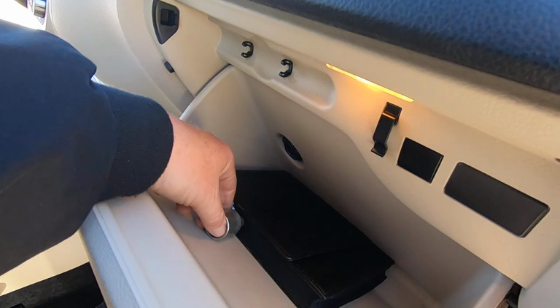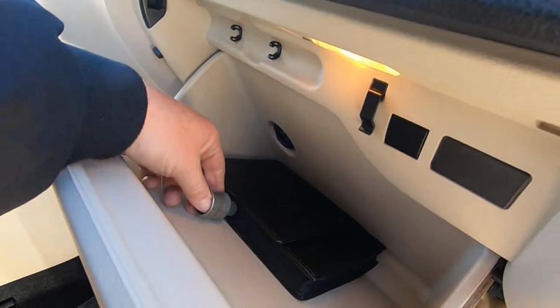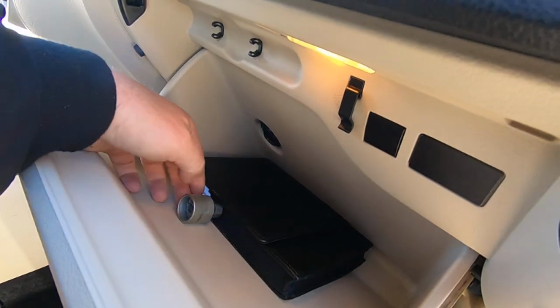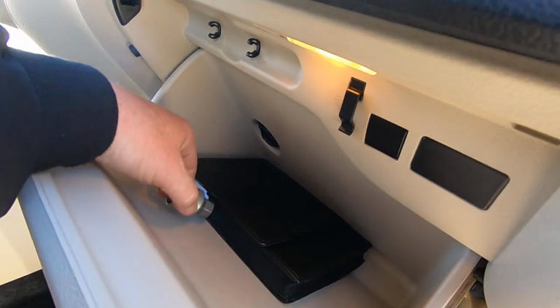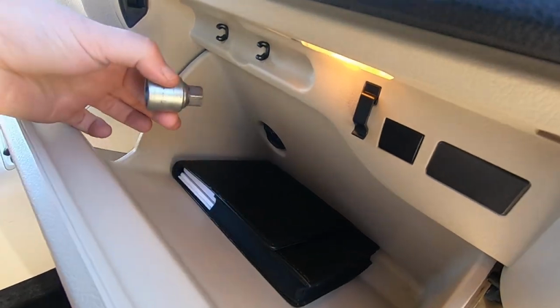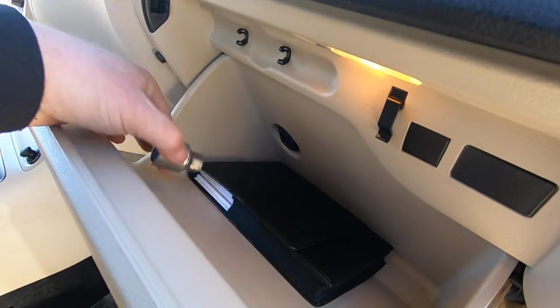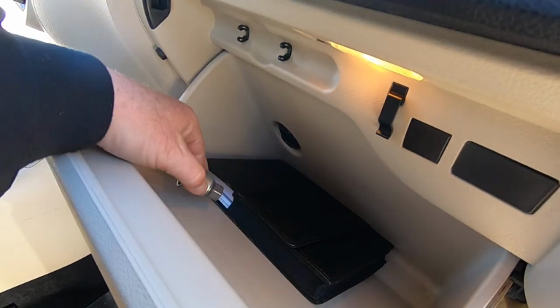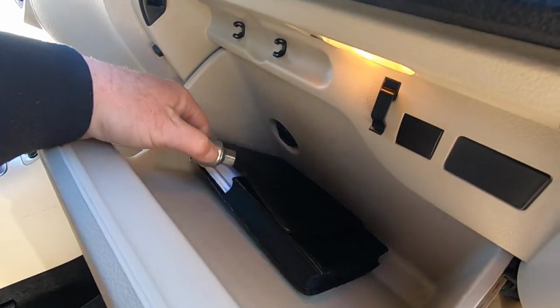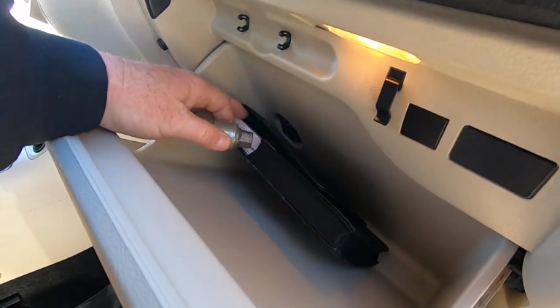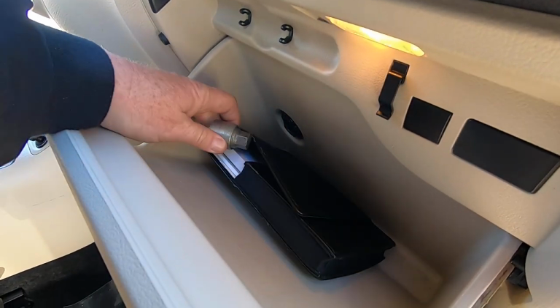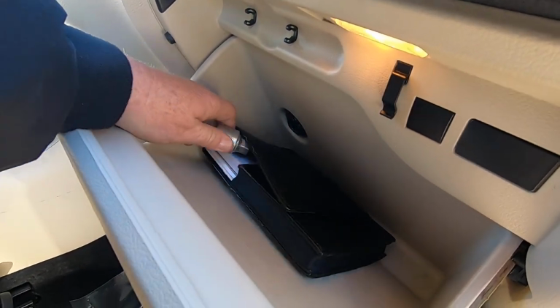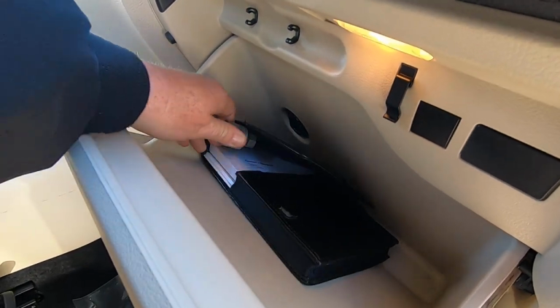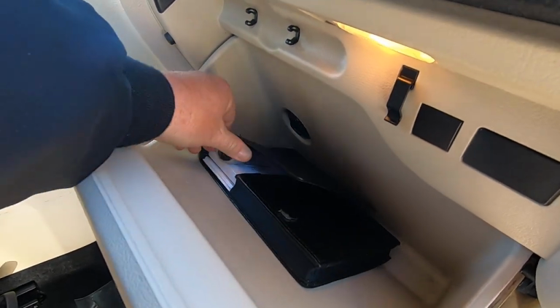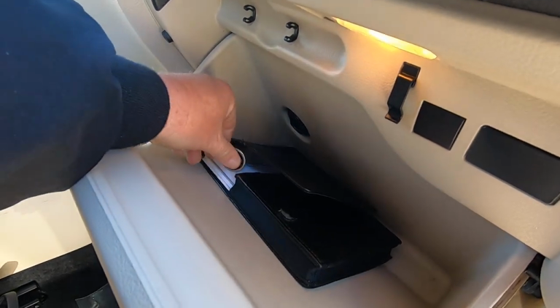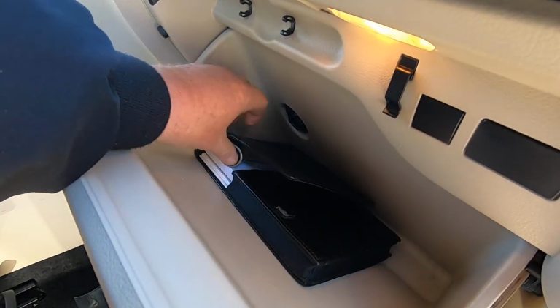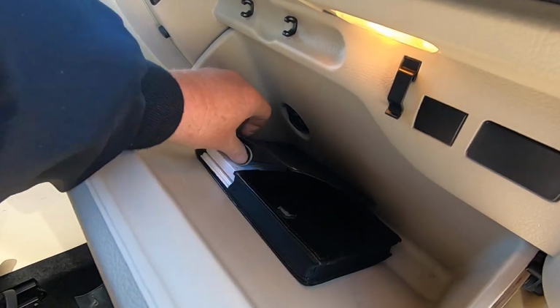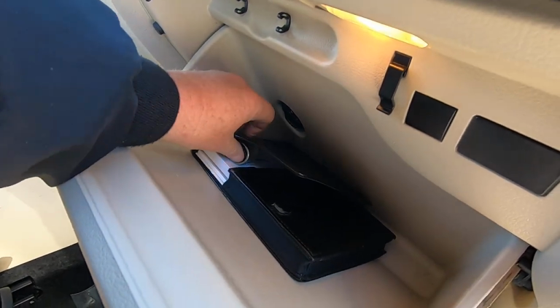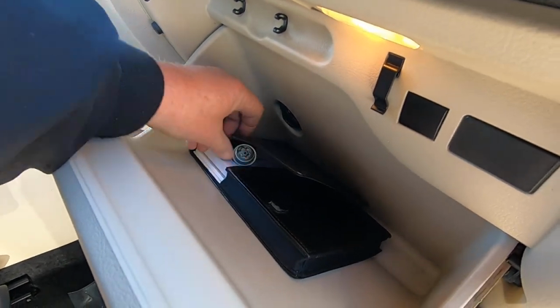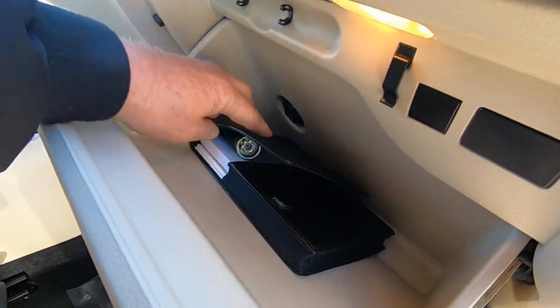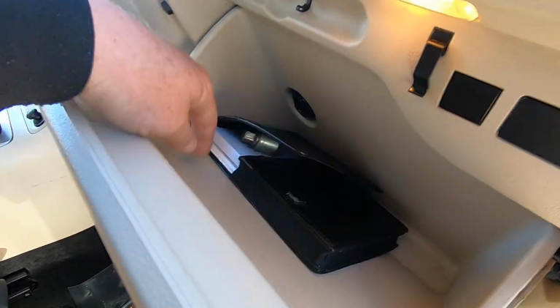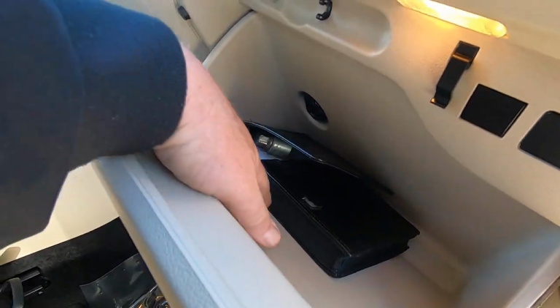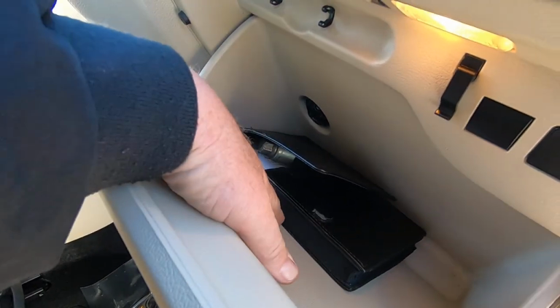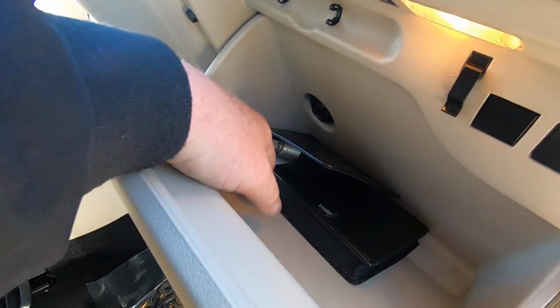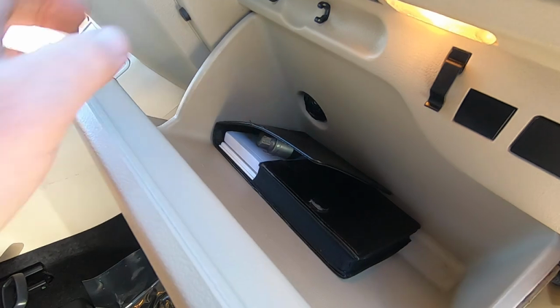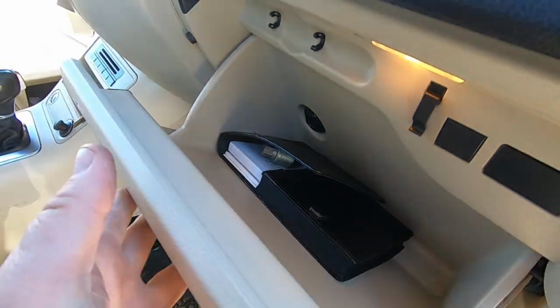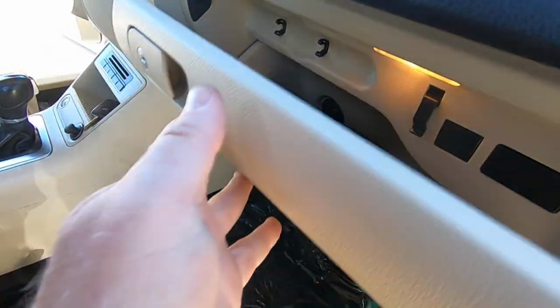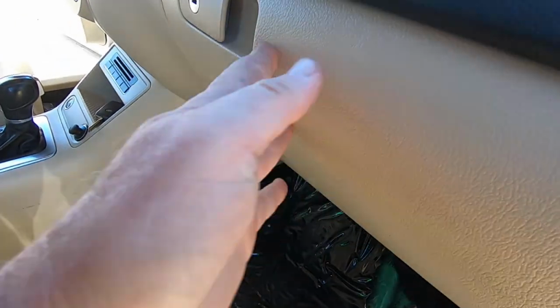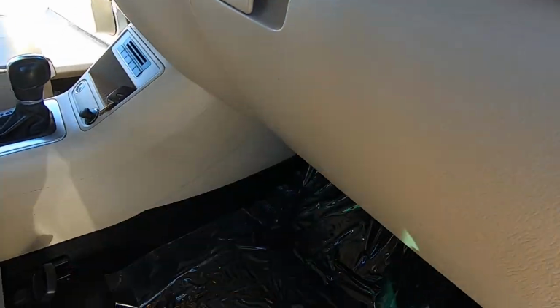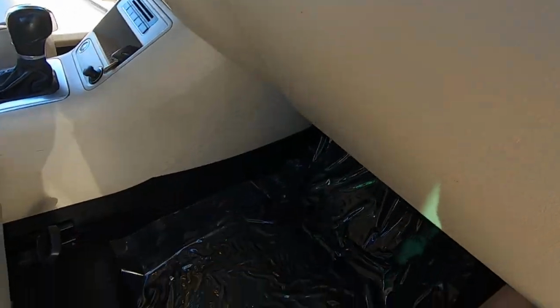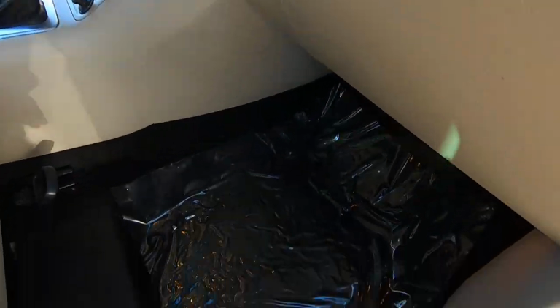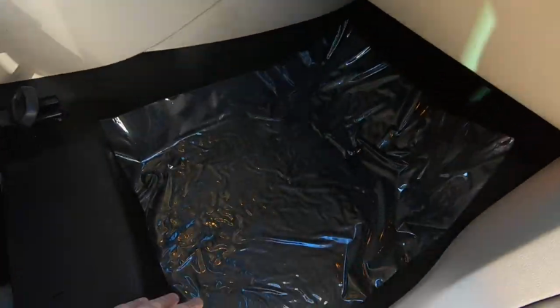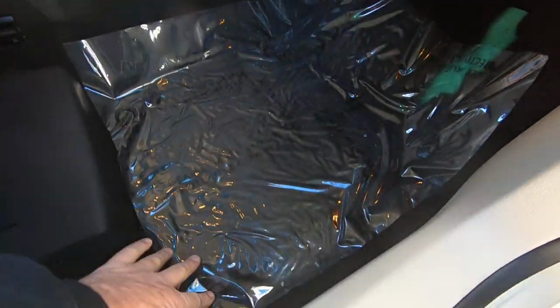There's your wheel lock key — I'm going to put that in there so it doesn't rattle around. And here's your manual.